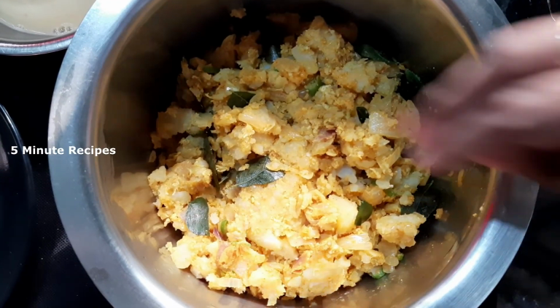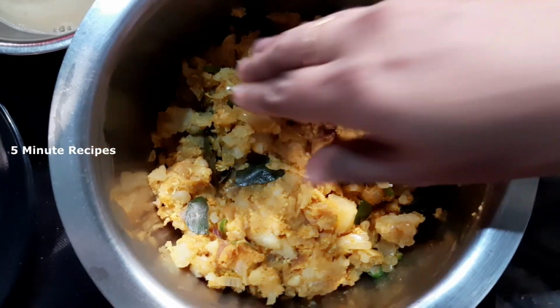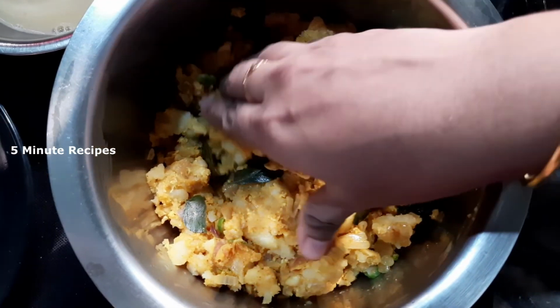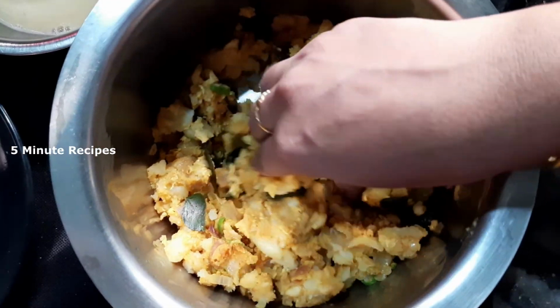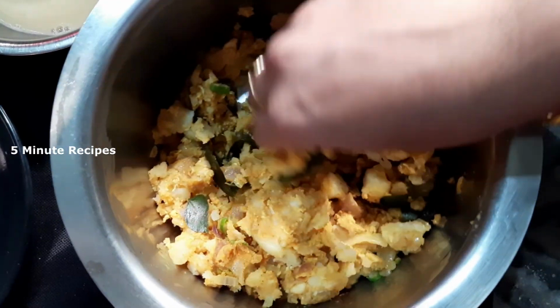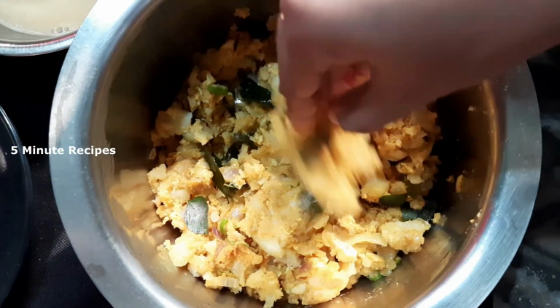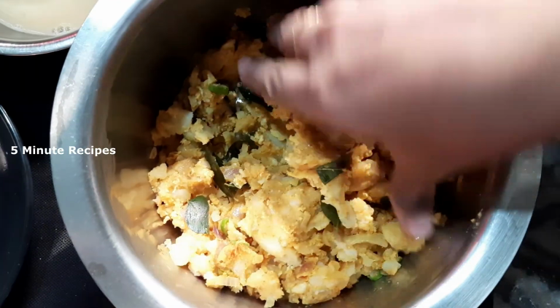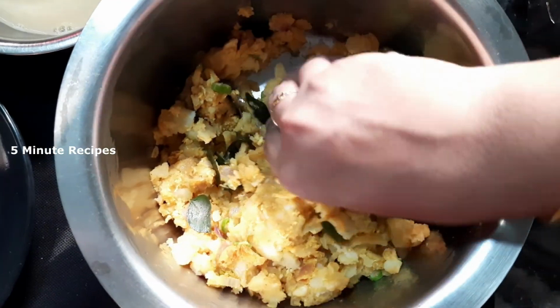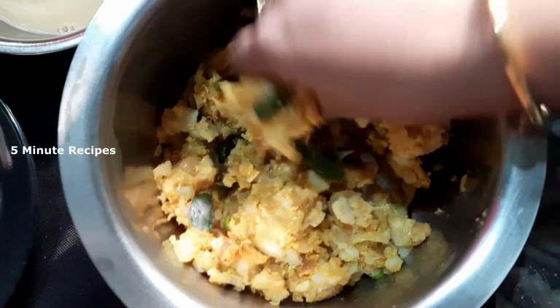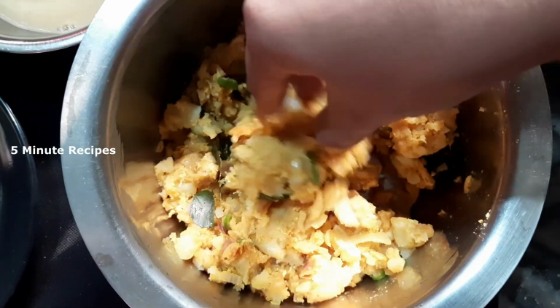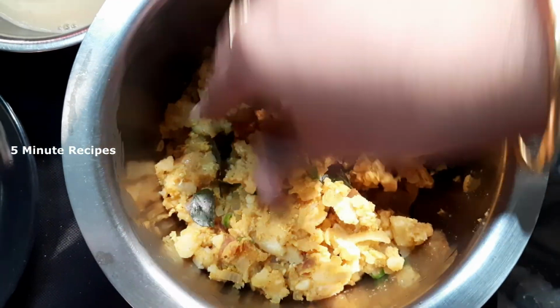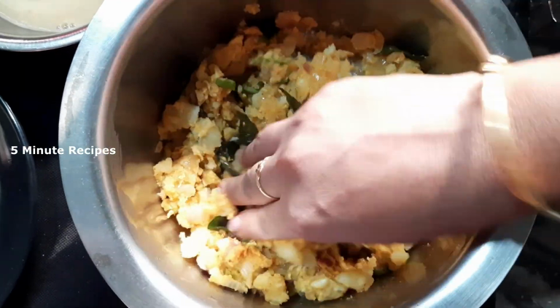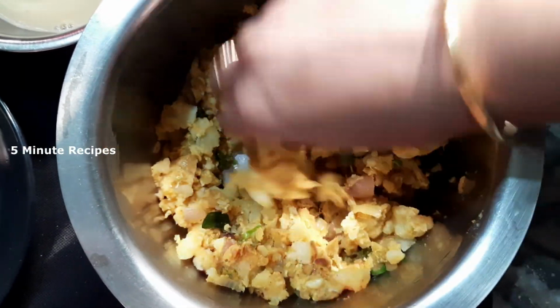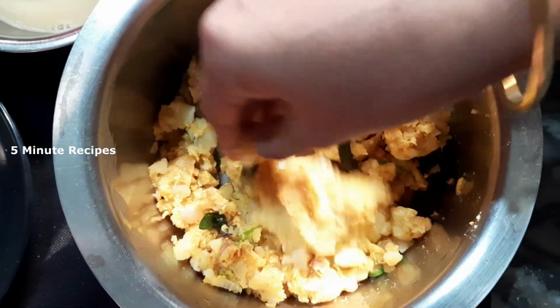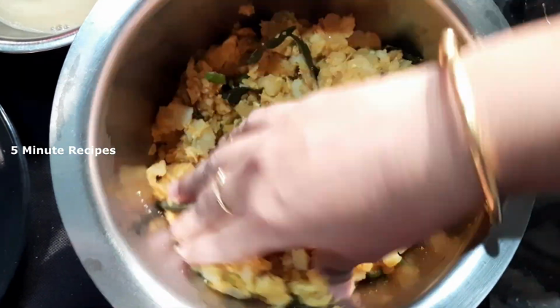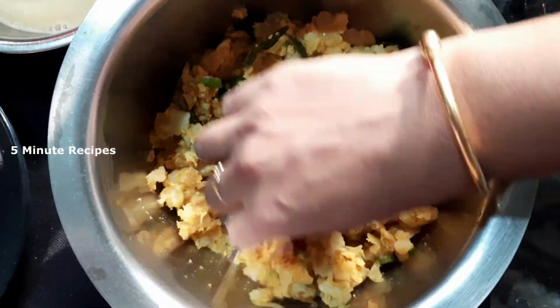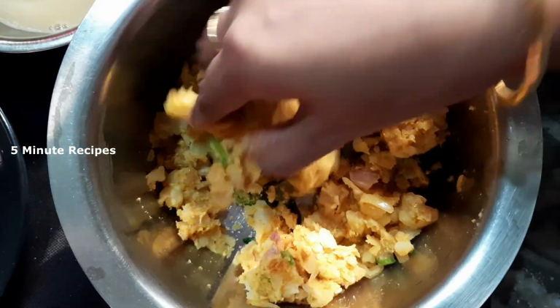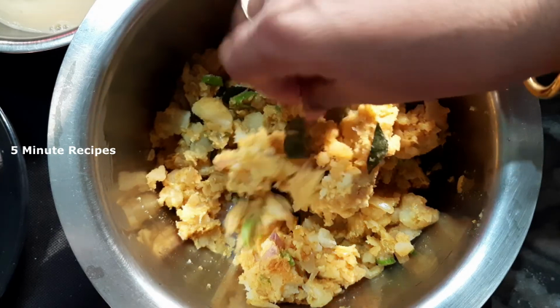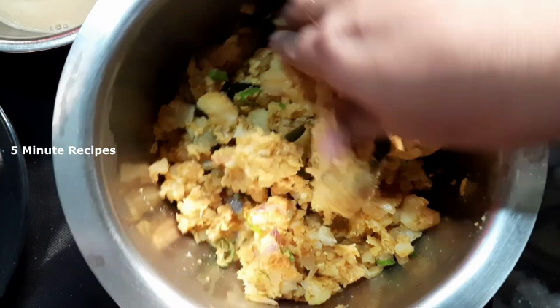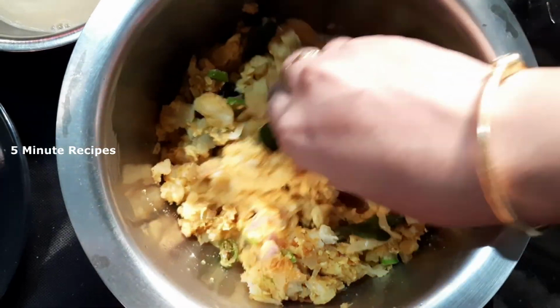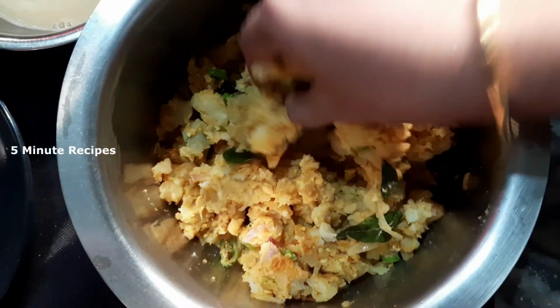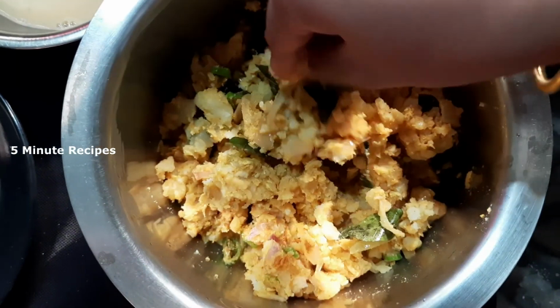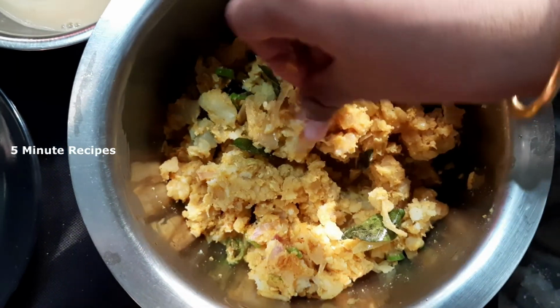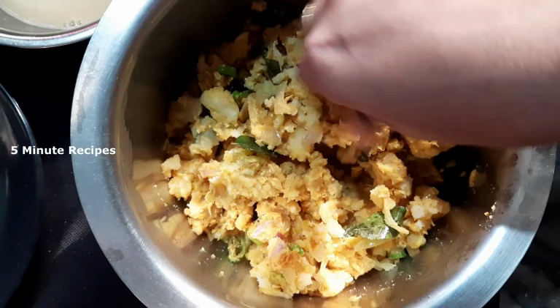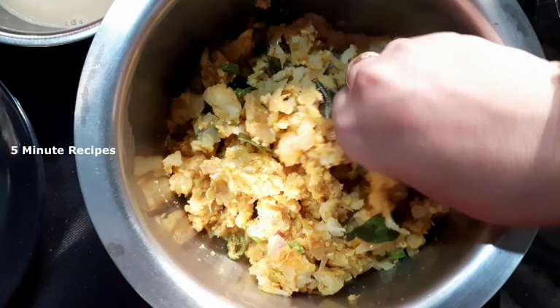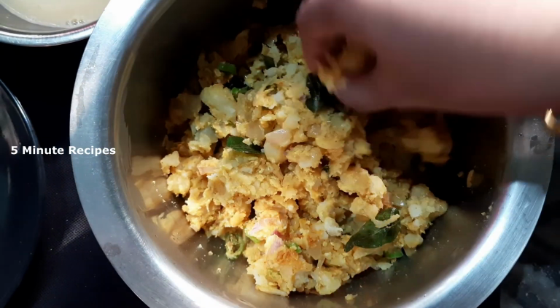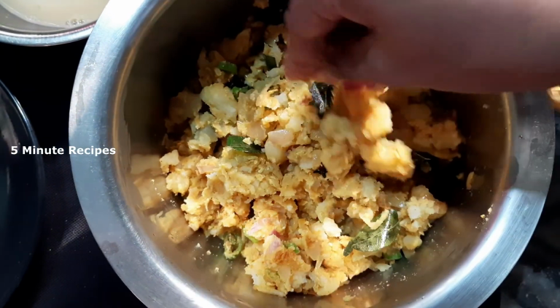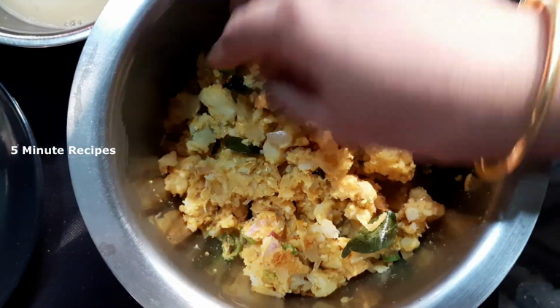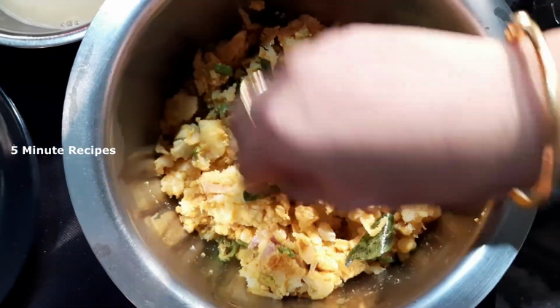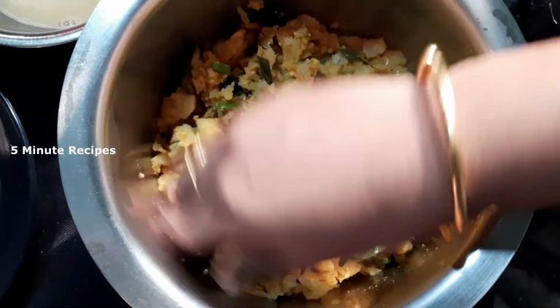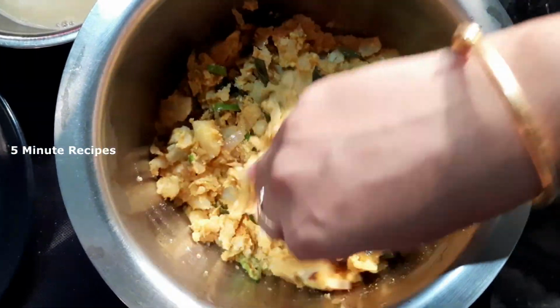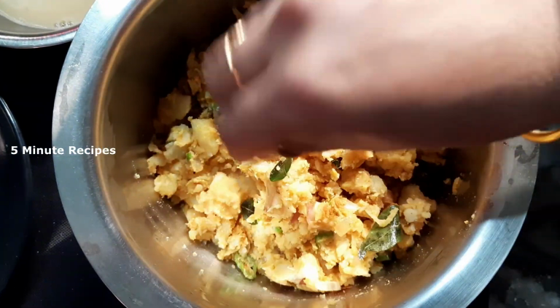Now we are cutting. This is a nice plate — add to a nice plate.